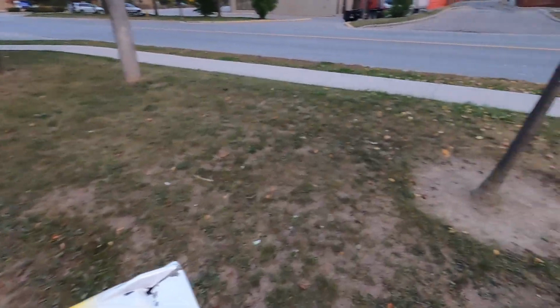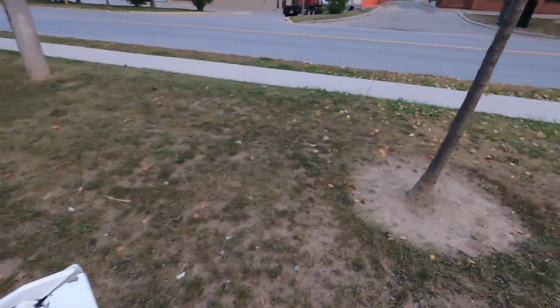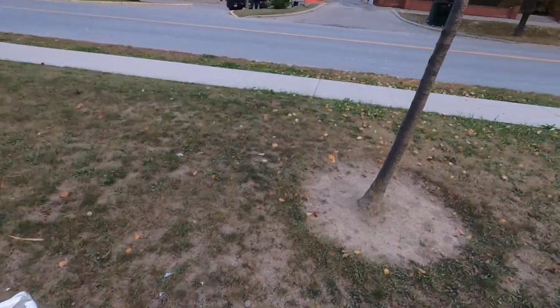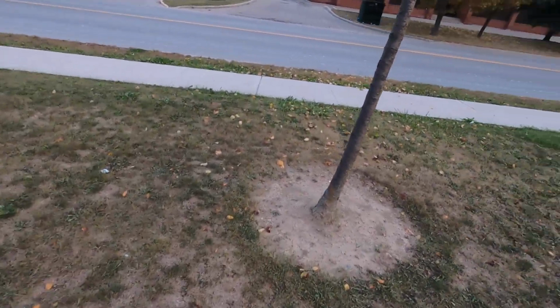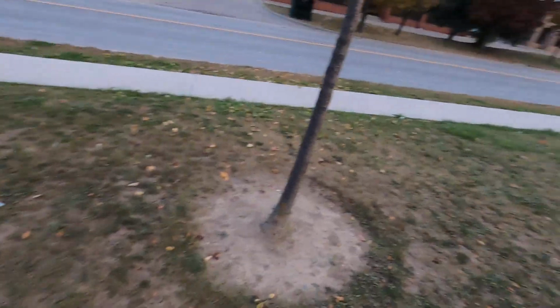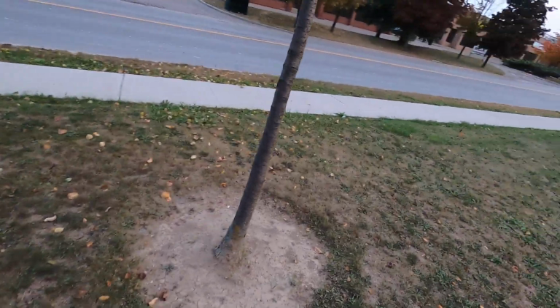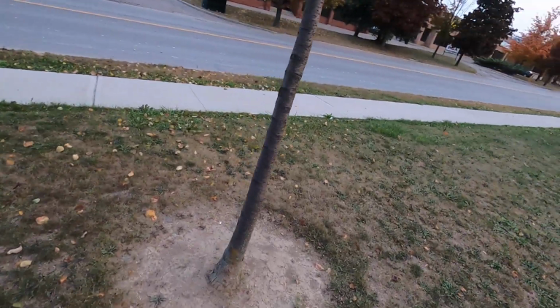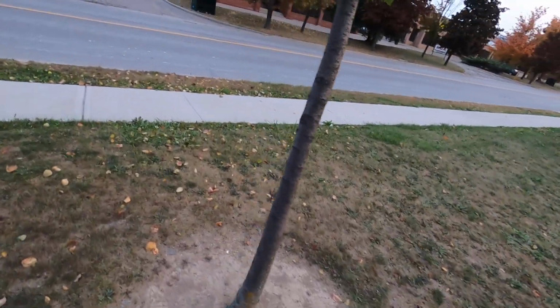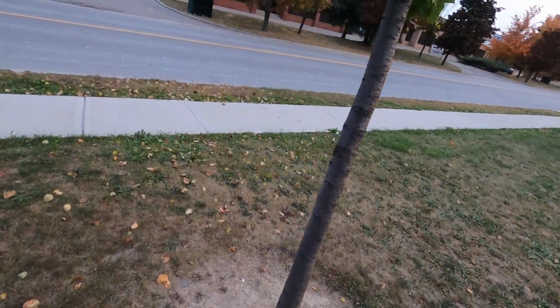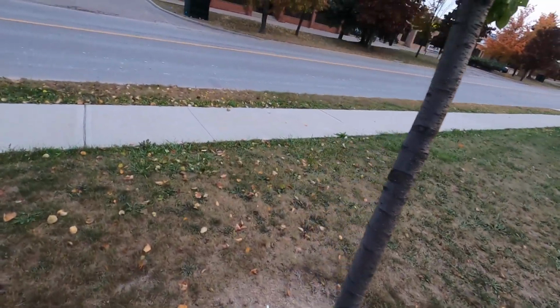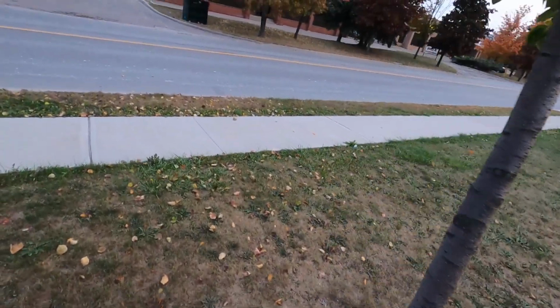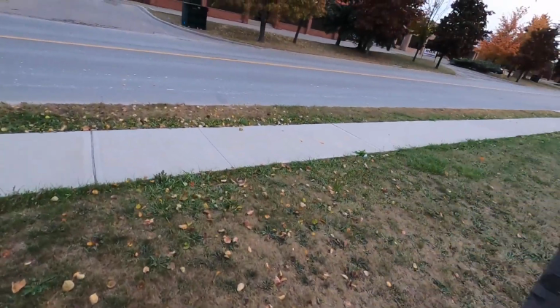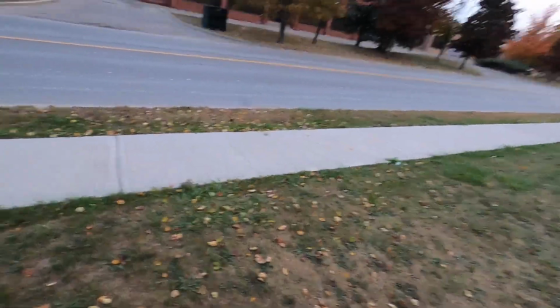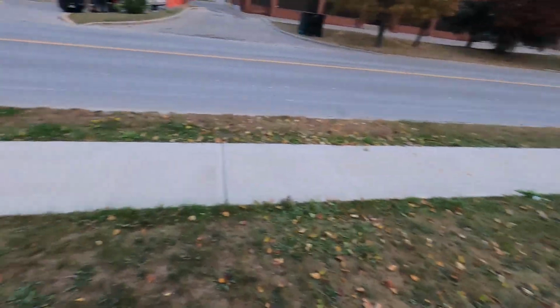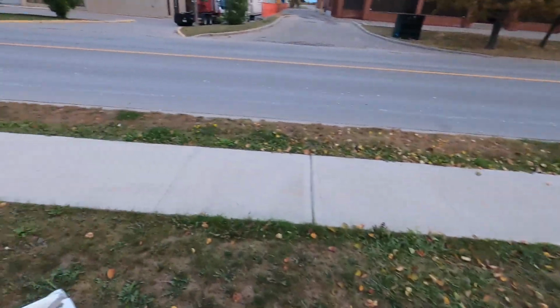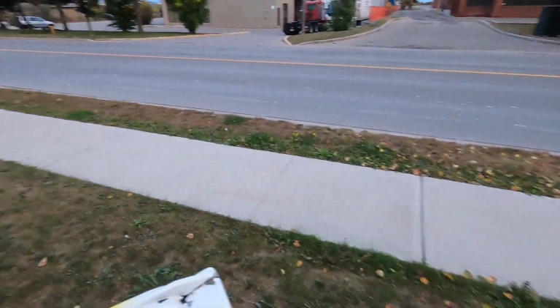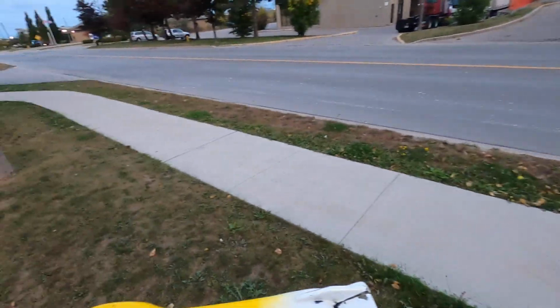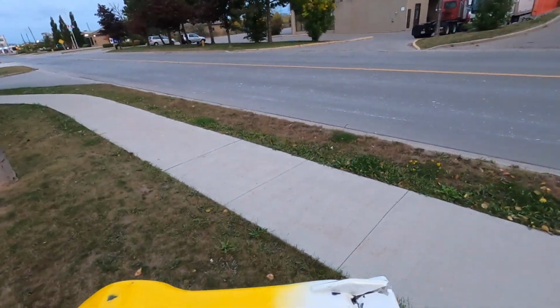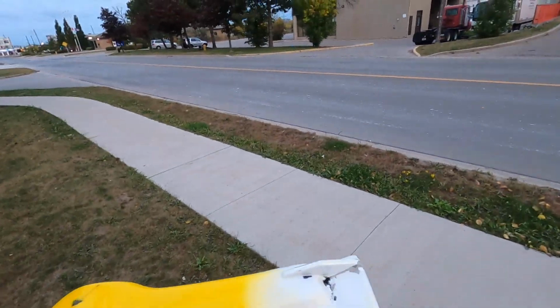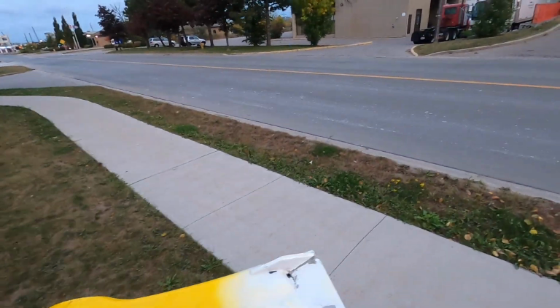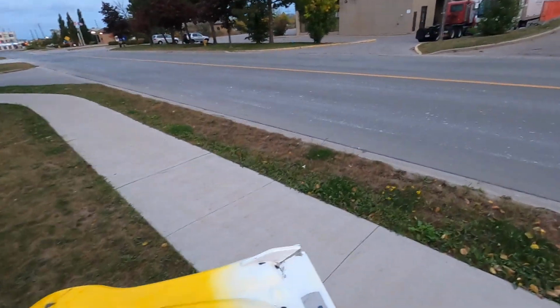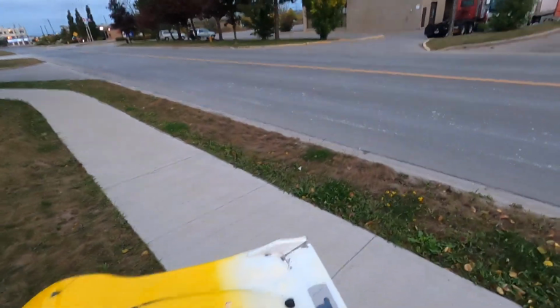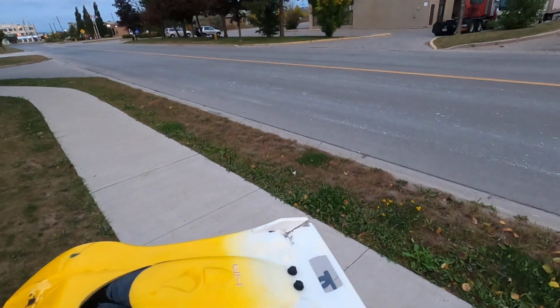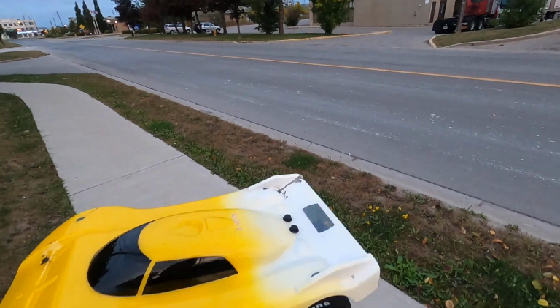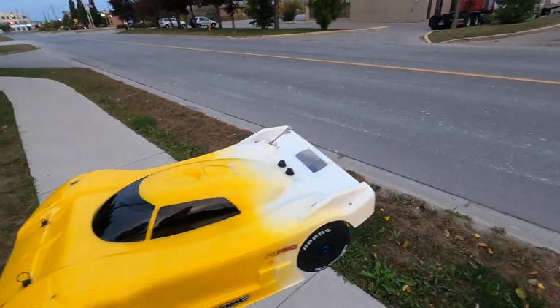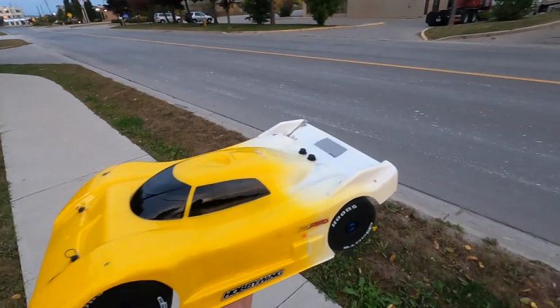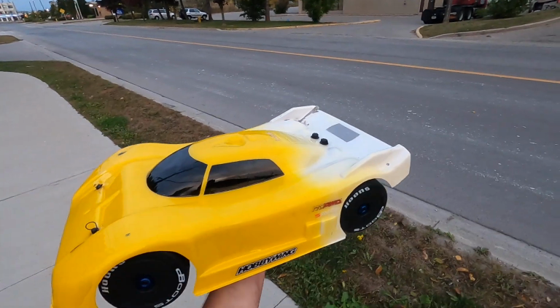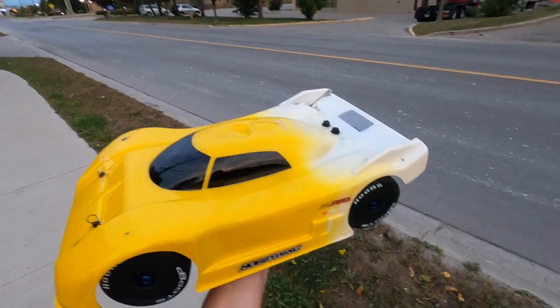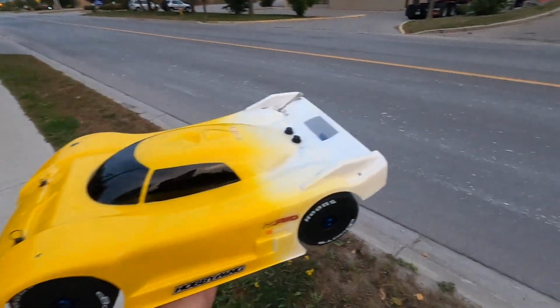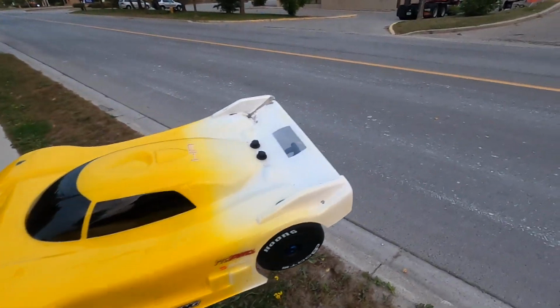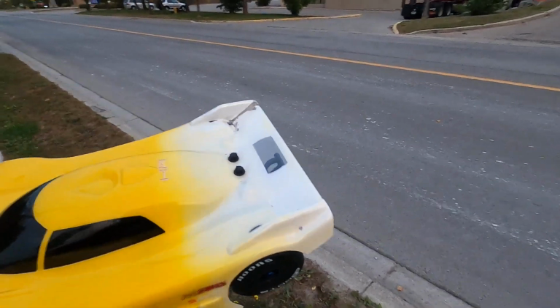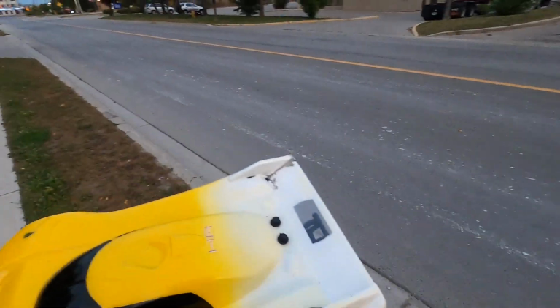Let's see how she drives after the accident — I put some new tires on it.